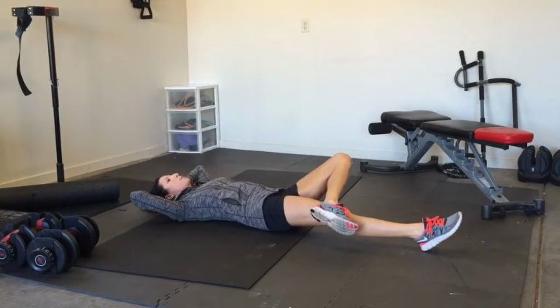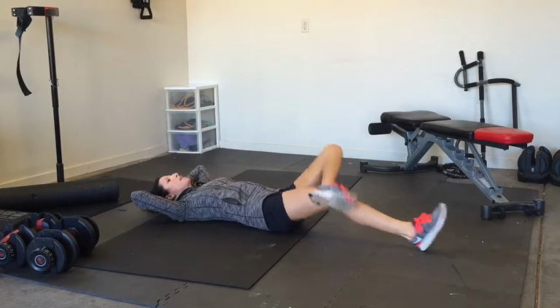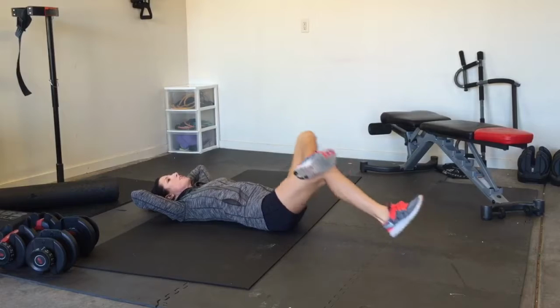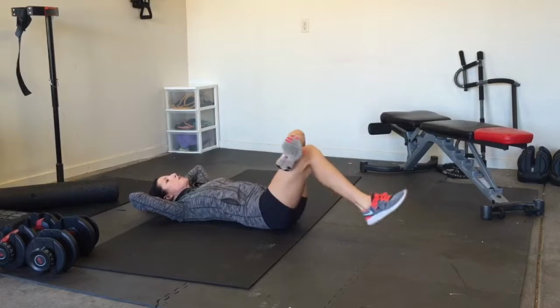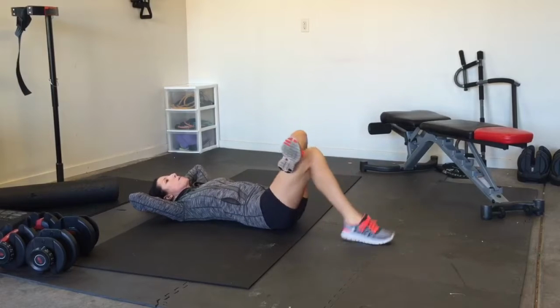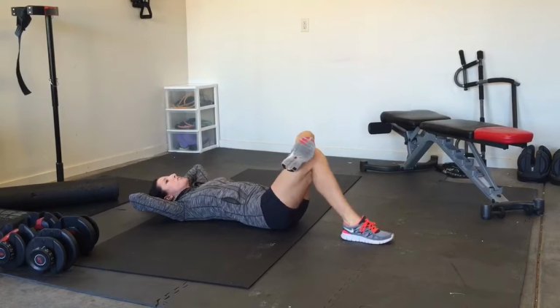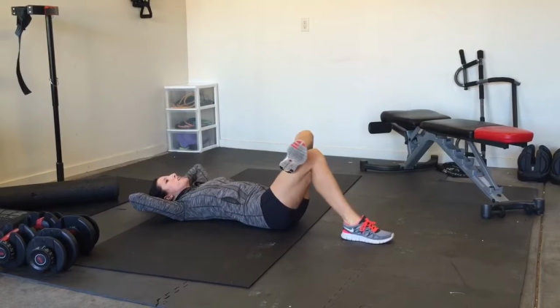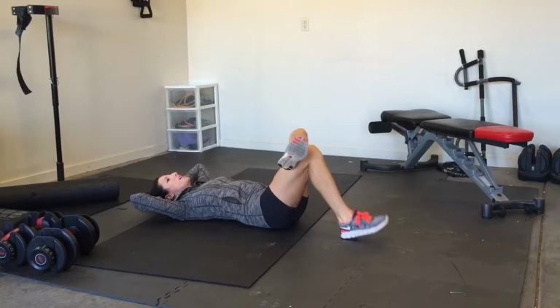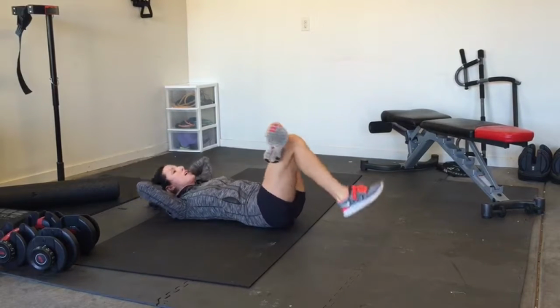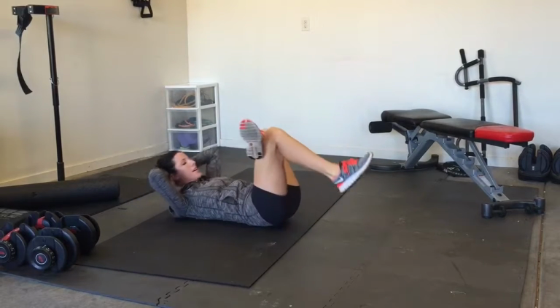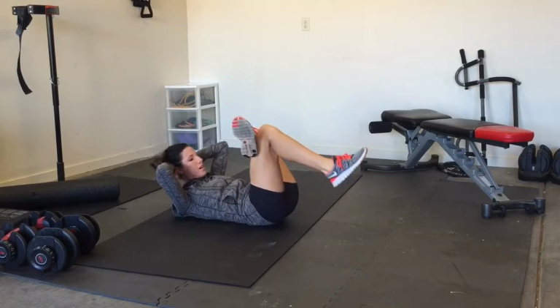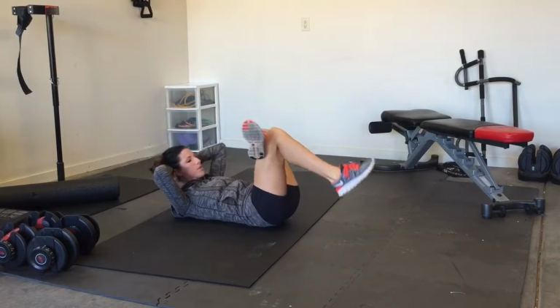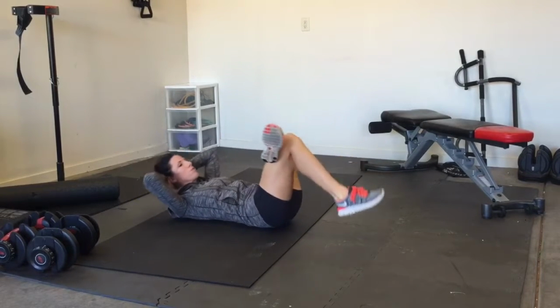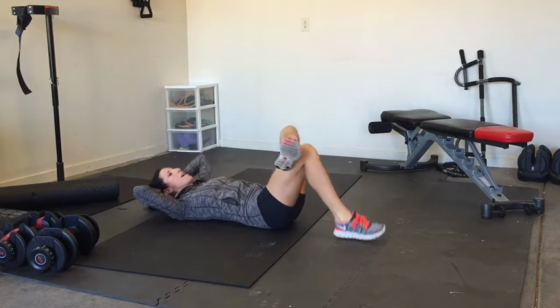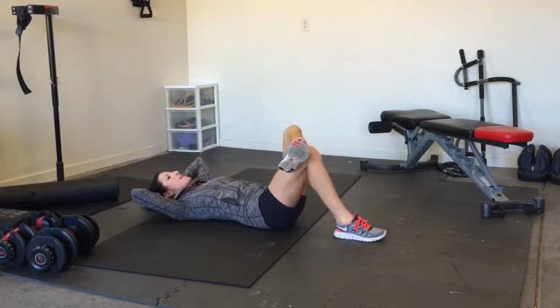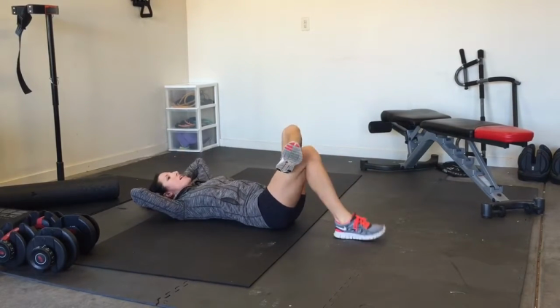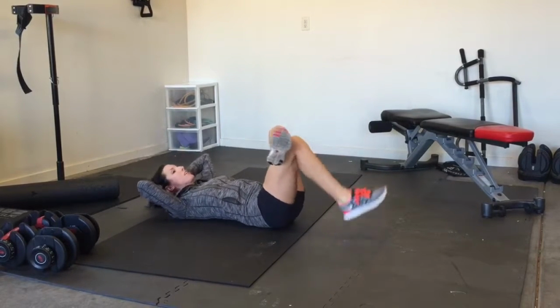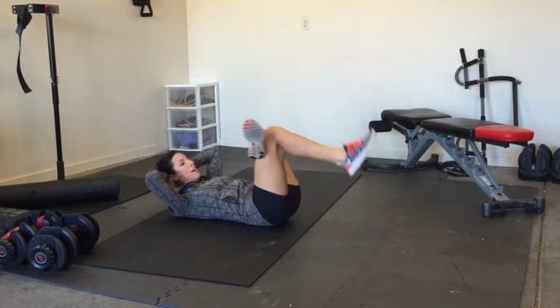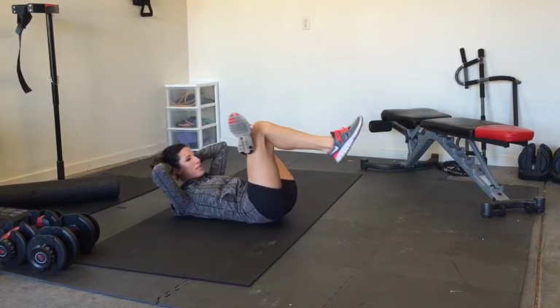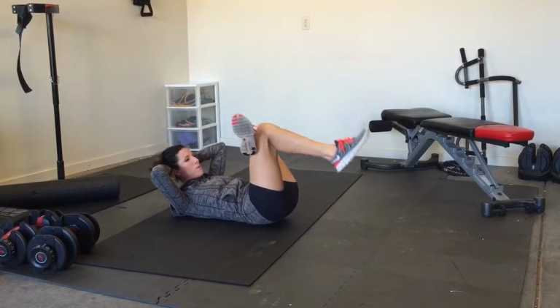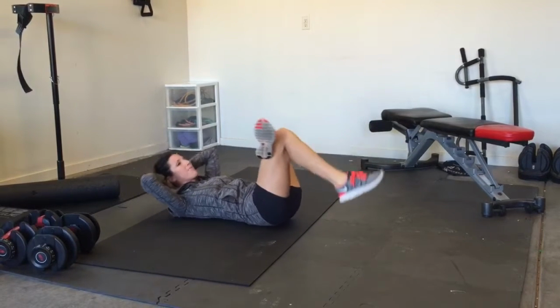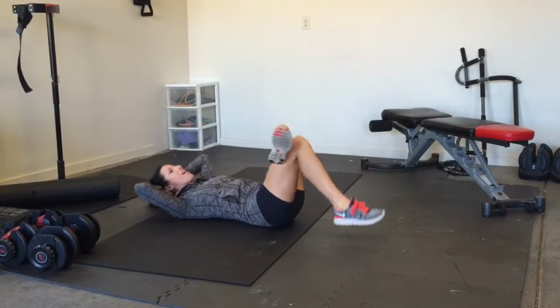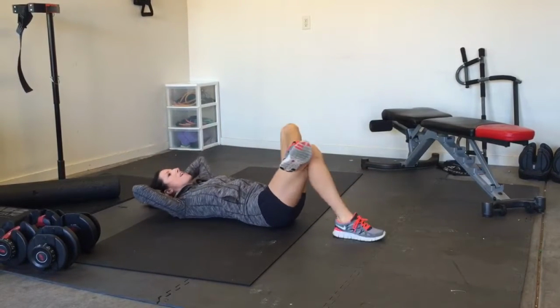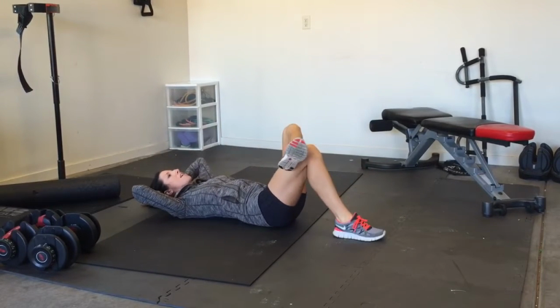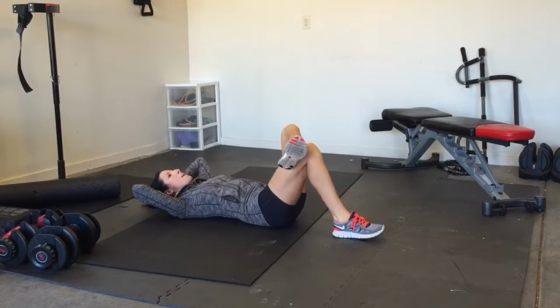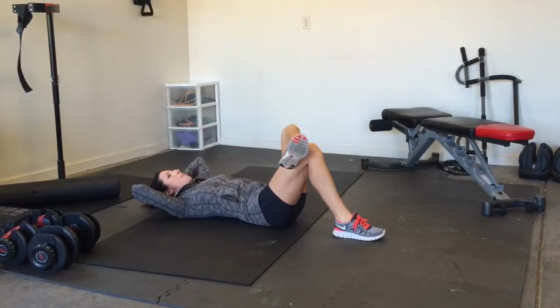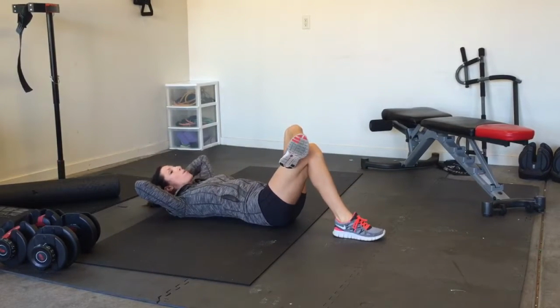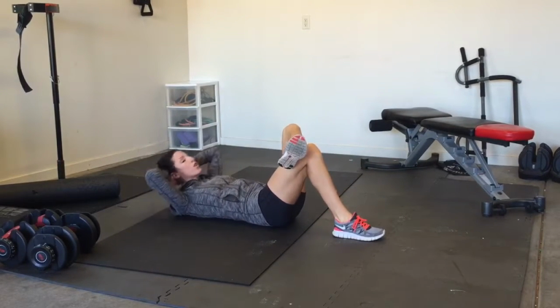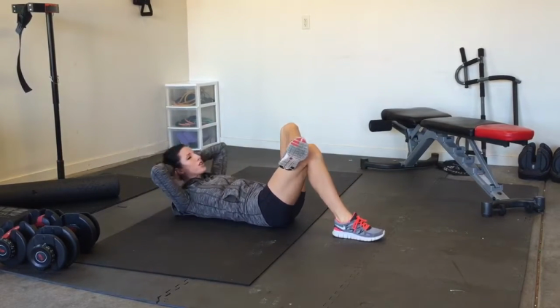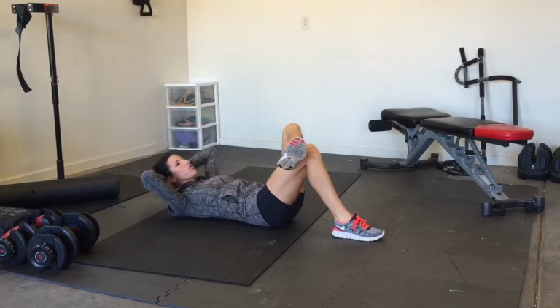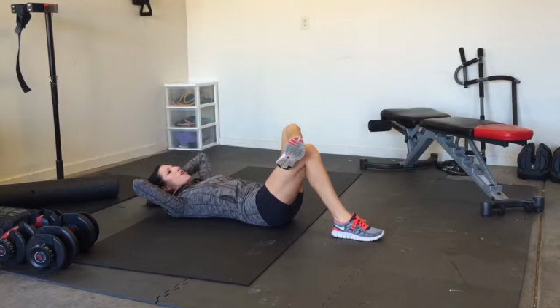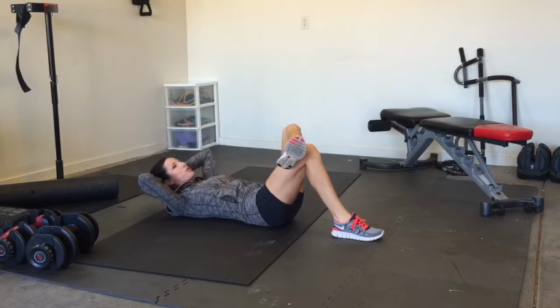Beginners, you can bend your knee and come this way — you don't have to come up as high, or you can just crunch.